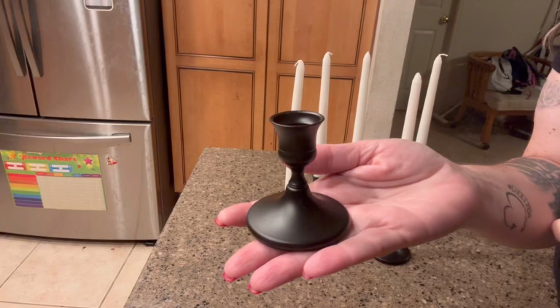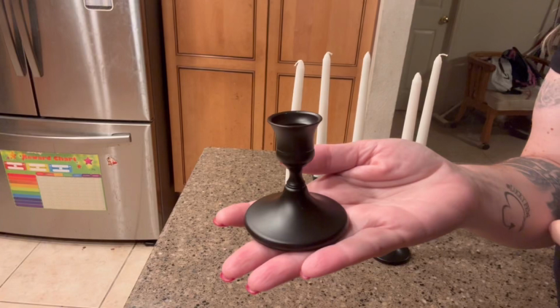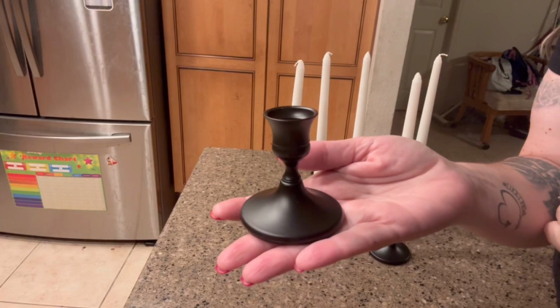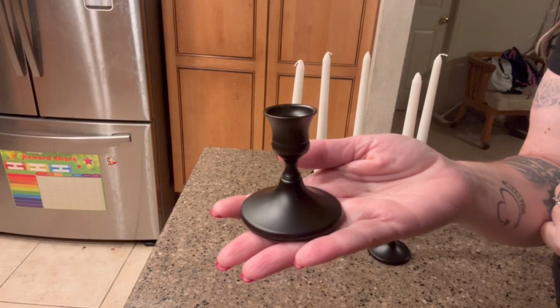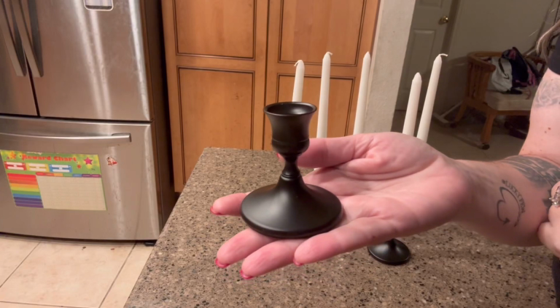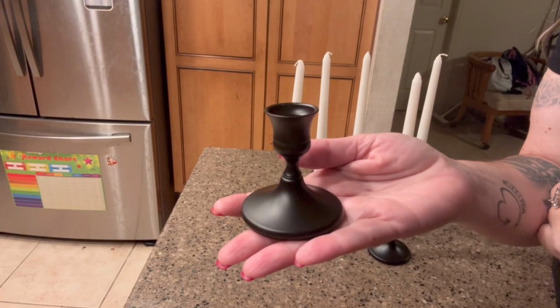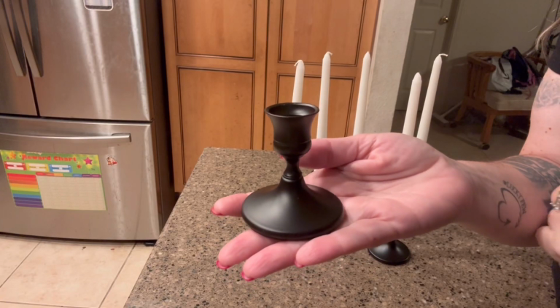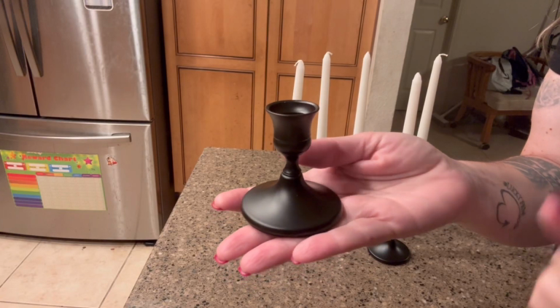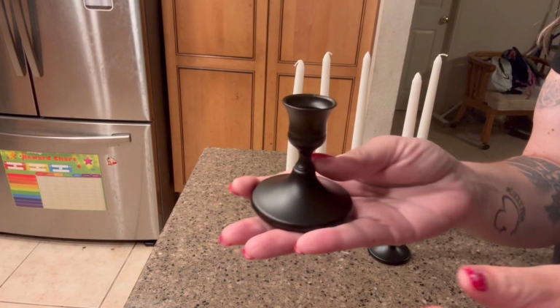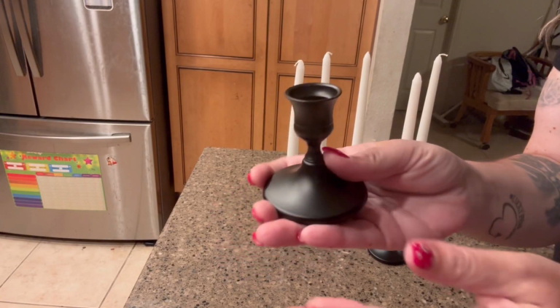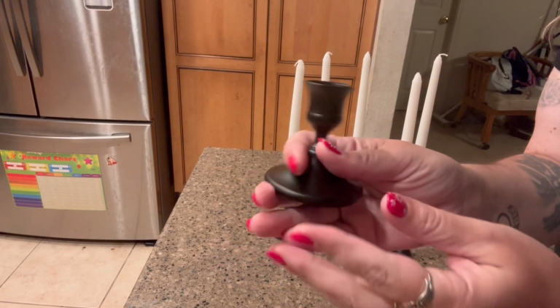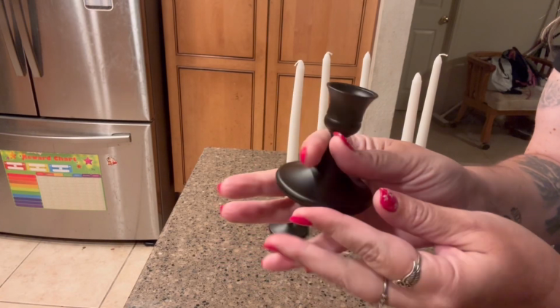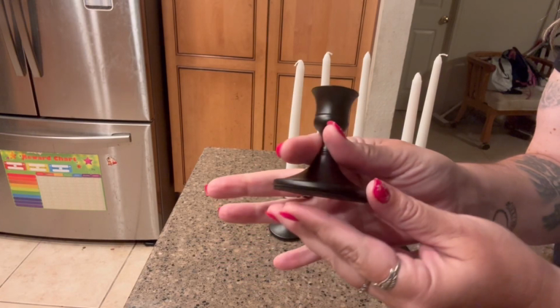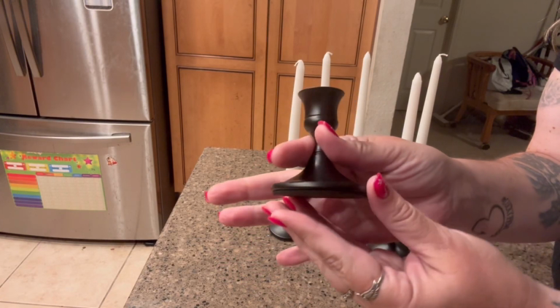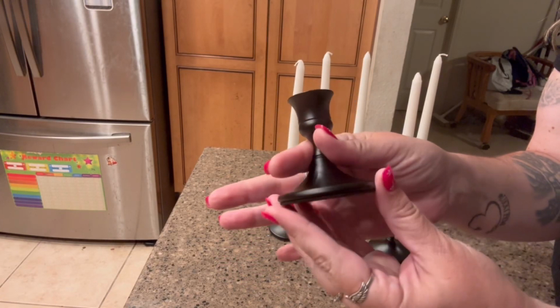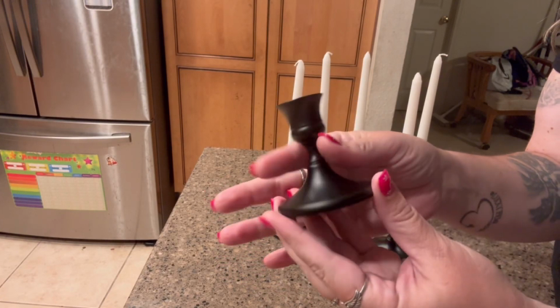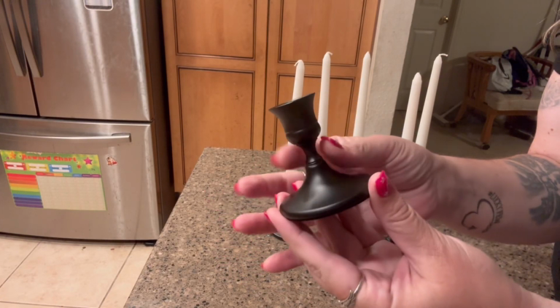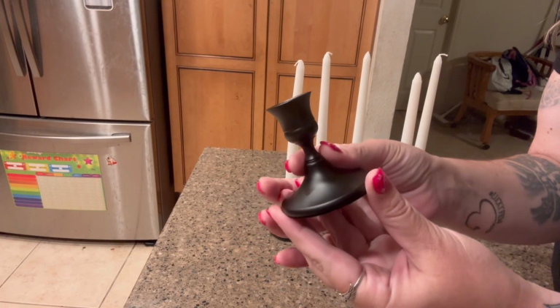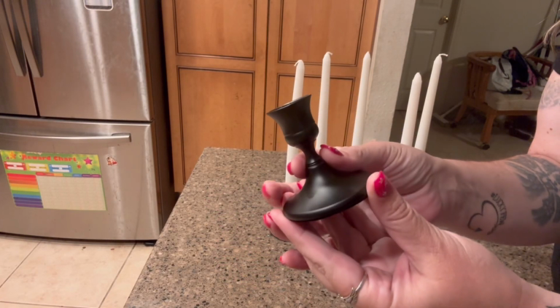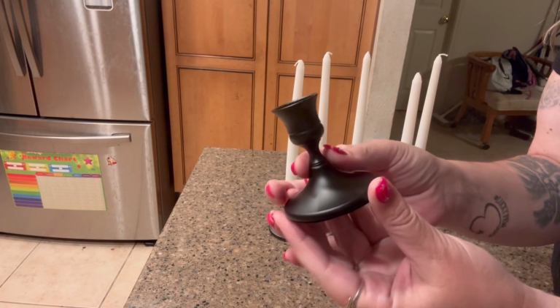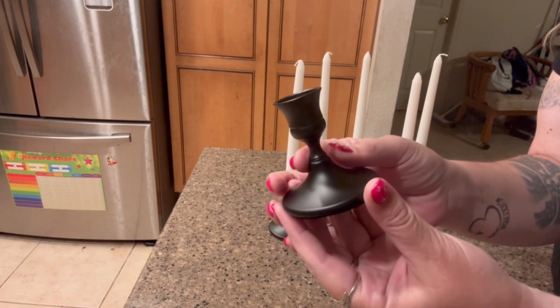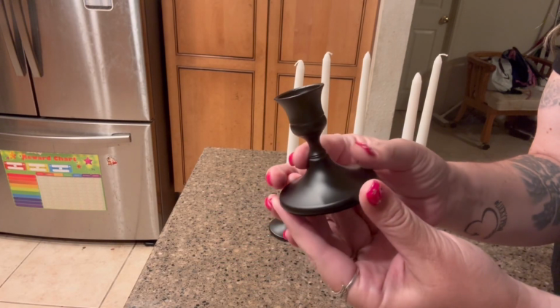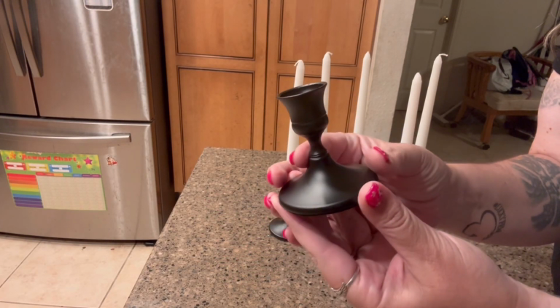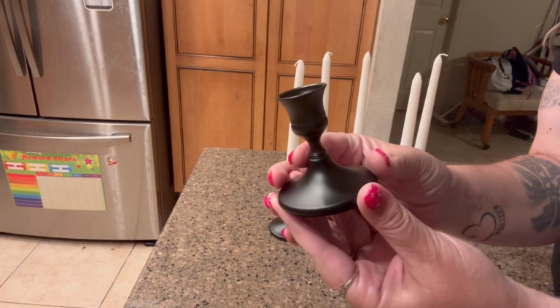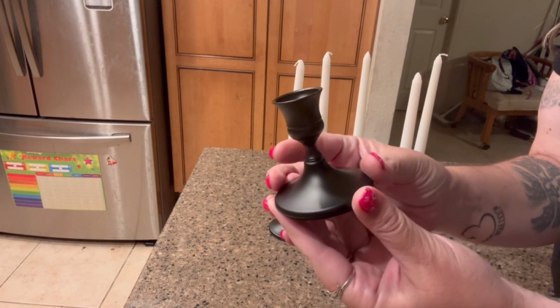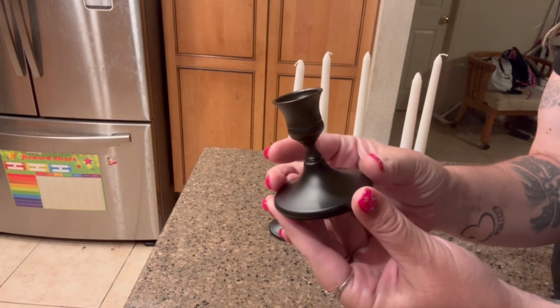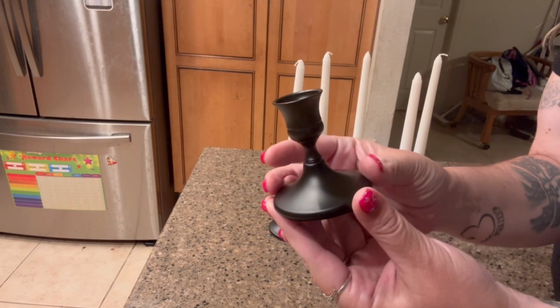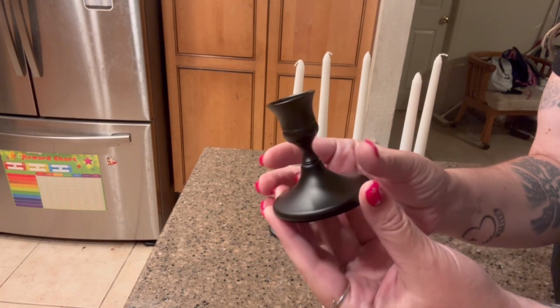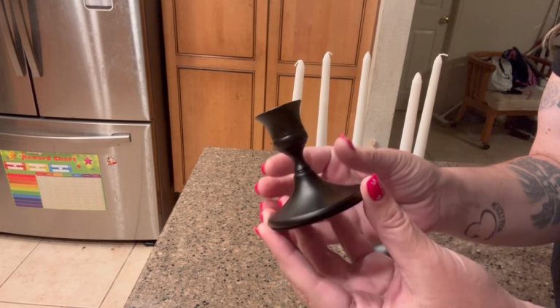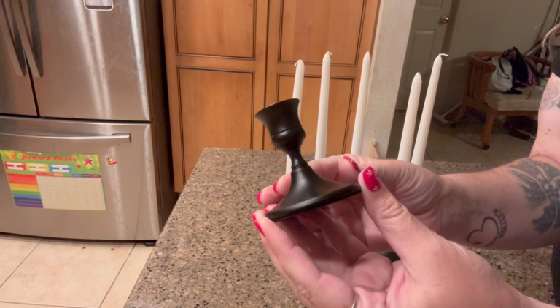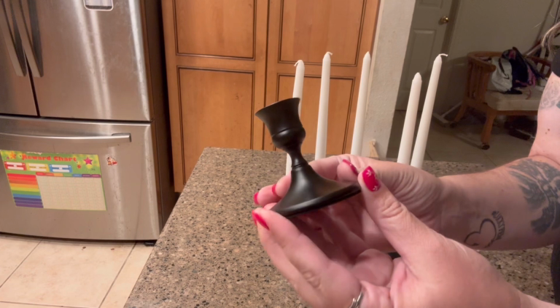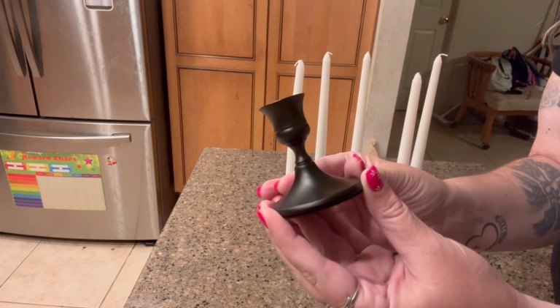Hi, my name is Crystal and I received these black candle holders in exchange for an honest review.